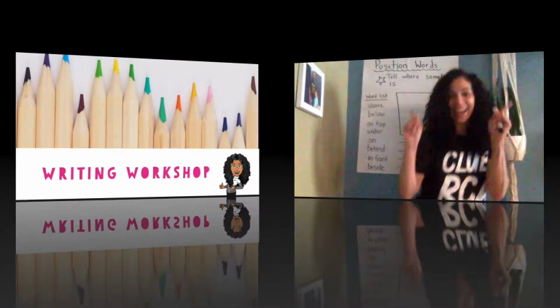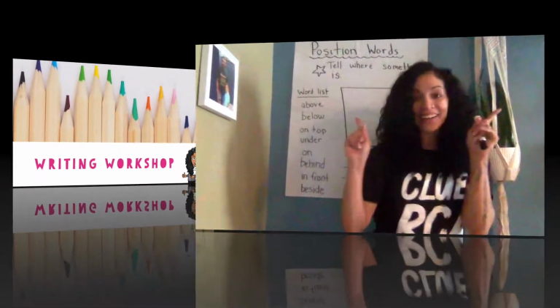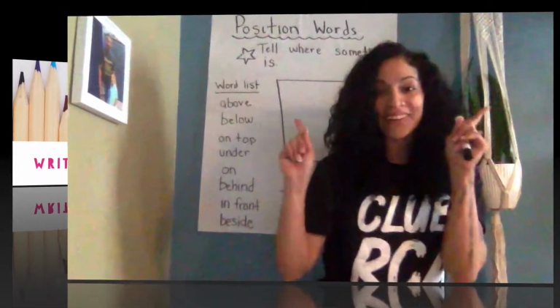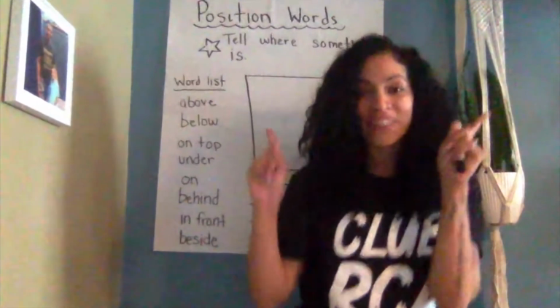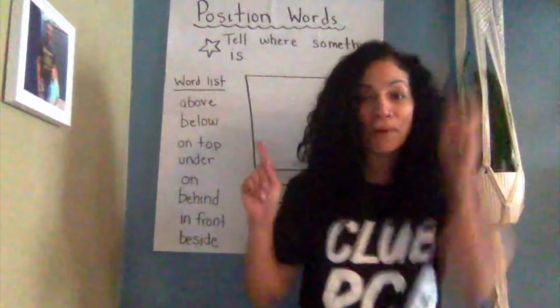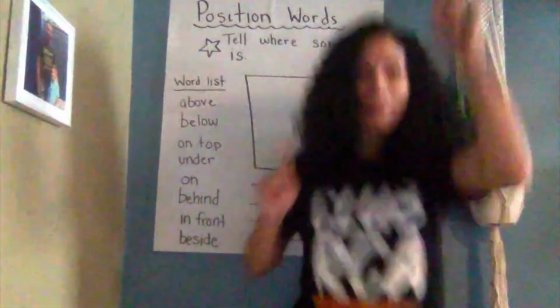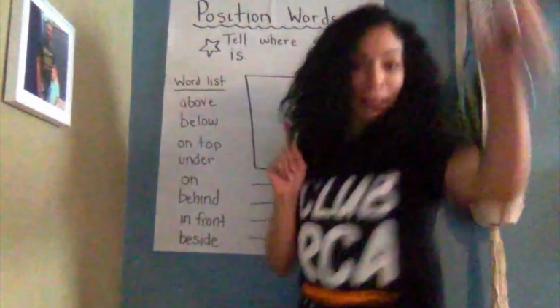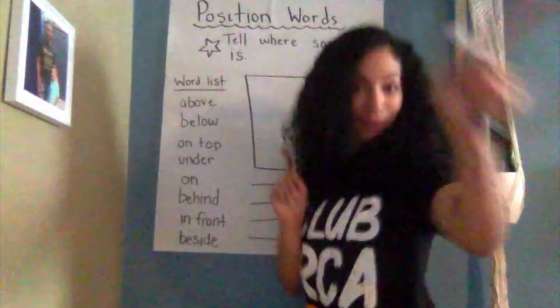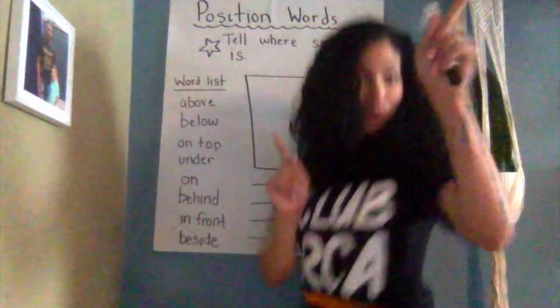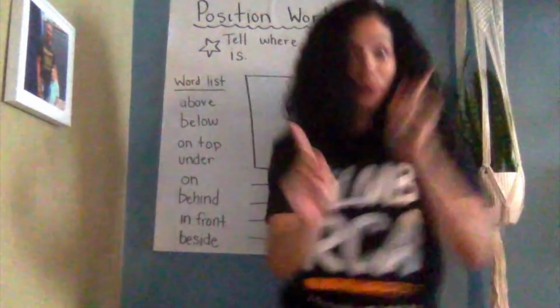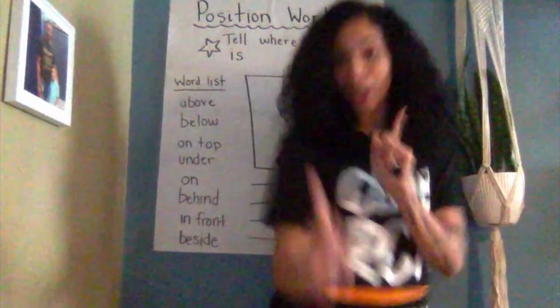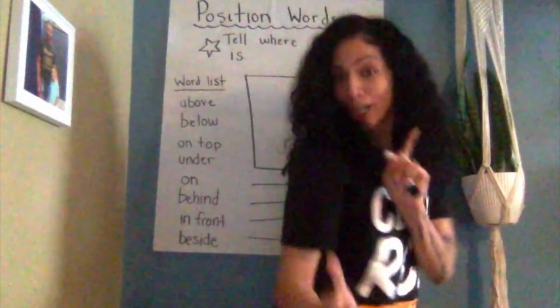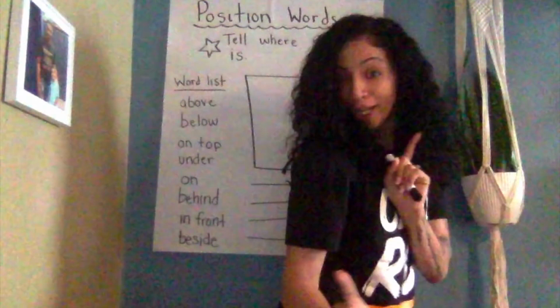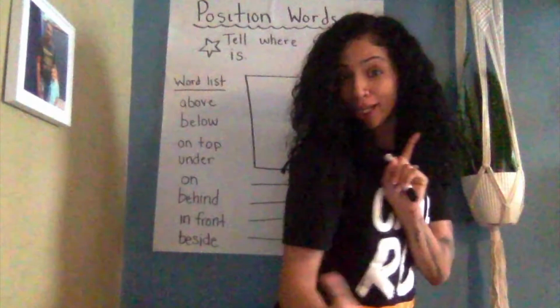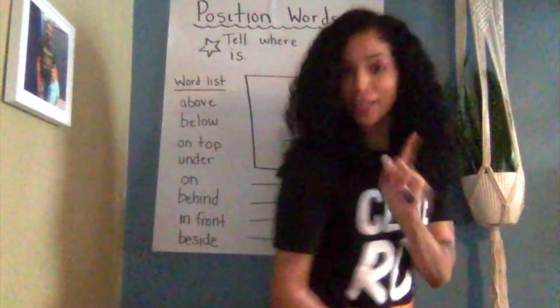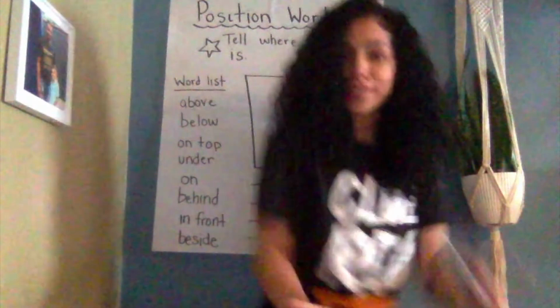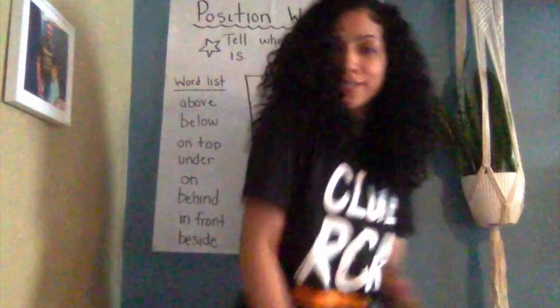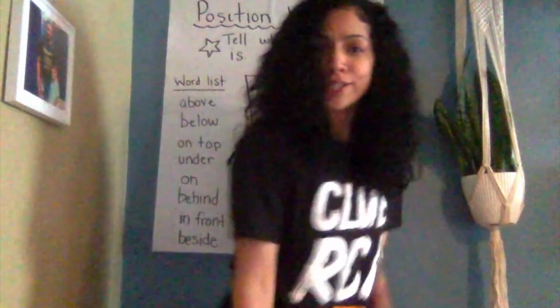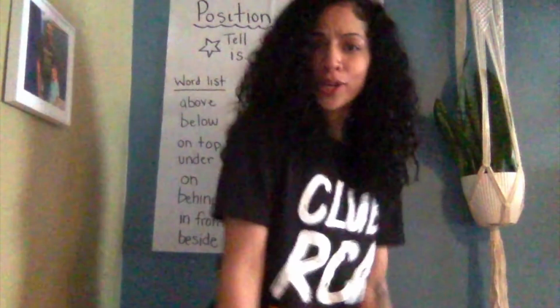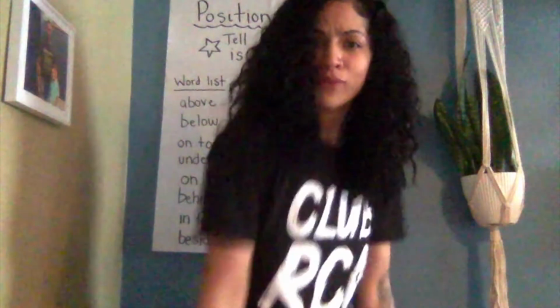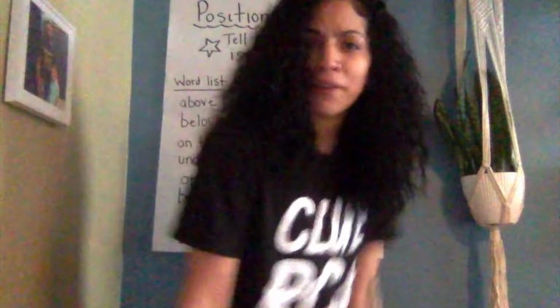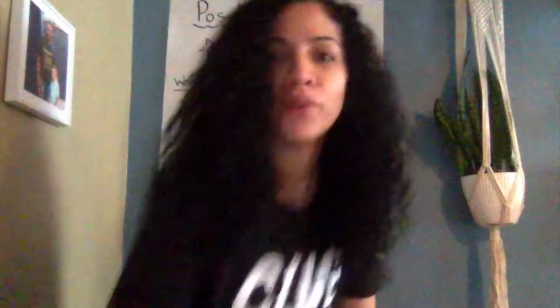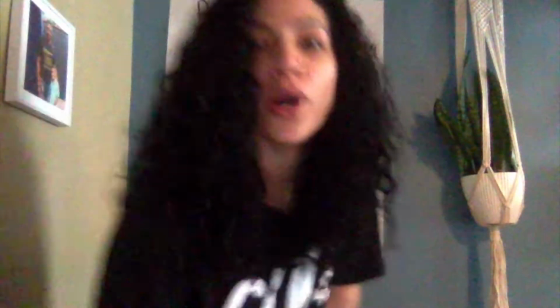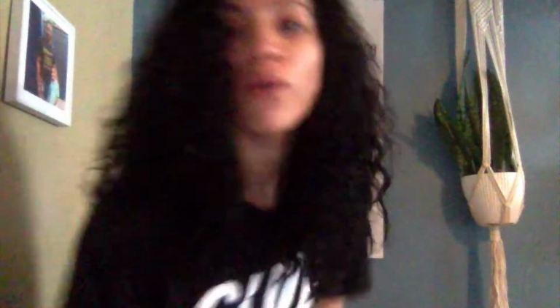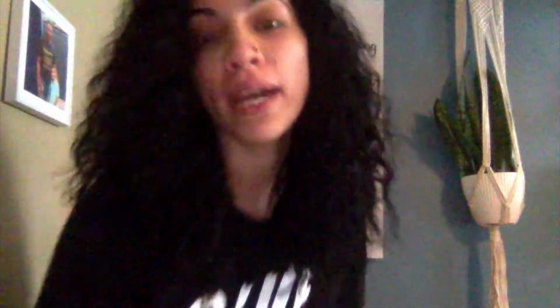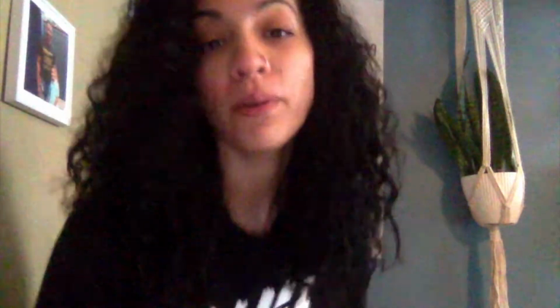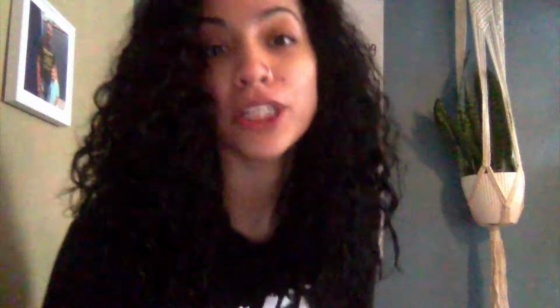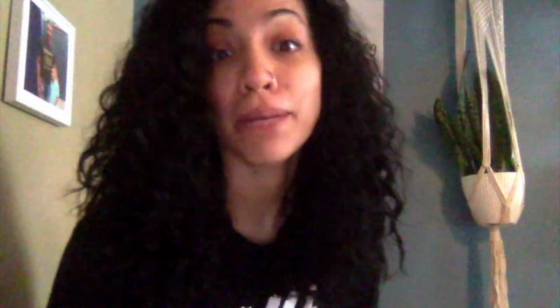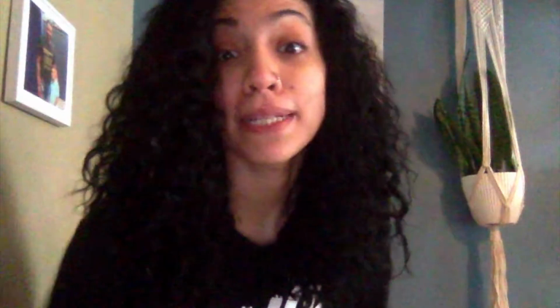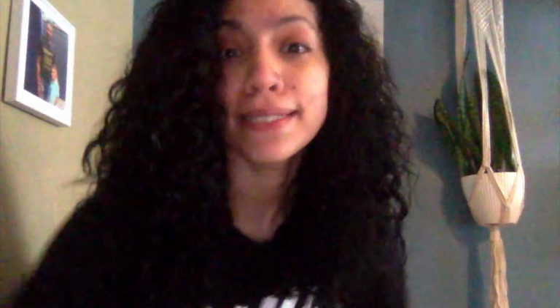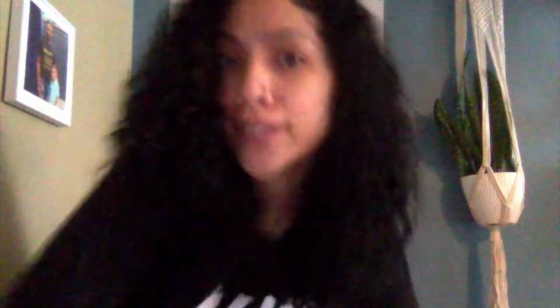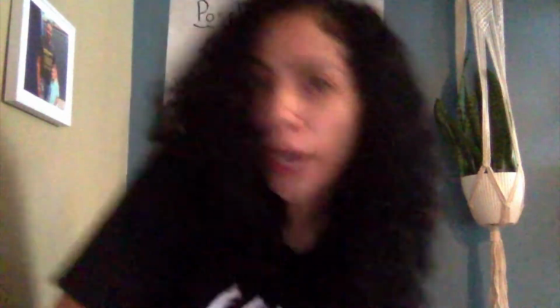Hey, my beauties! Are you ready for a writing workshop lesson today?